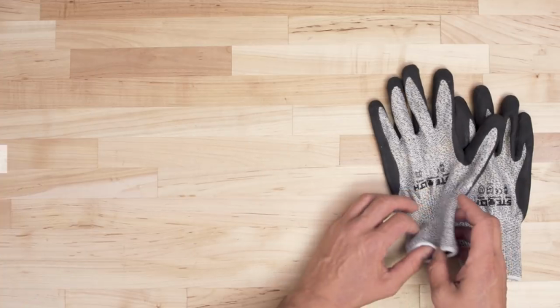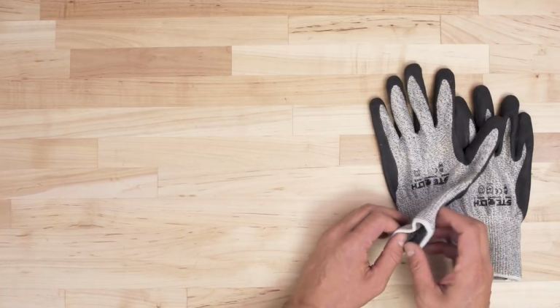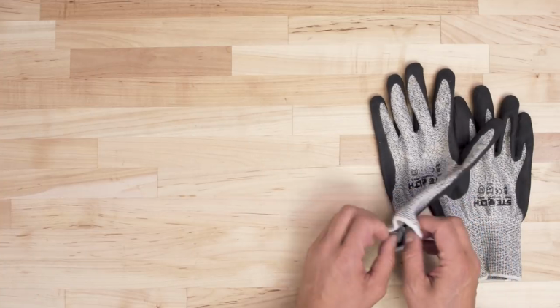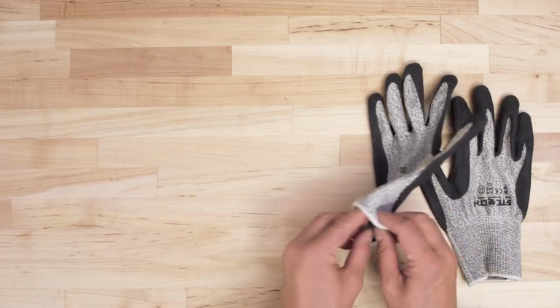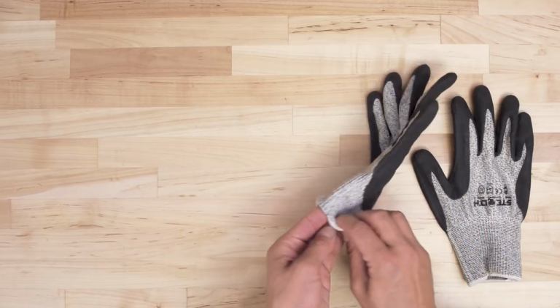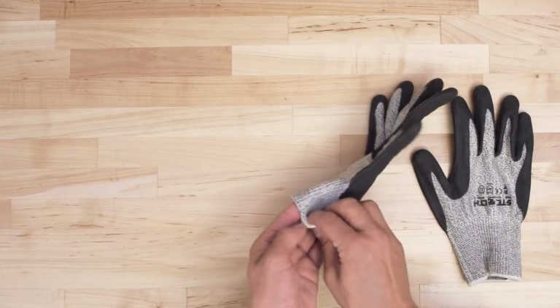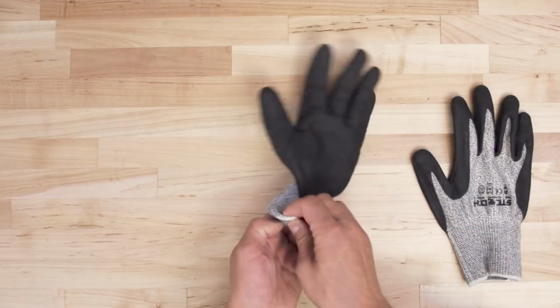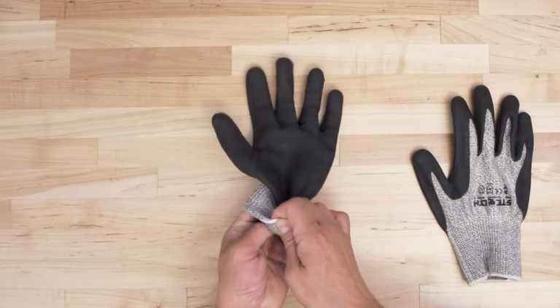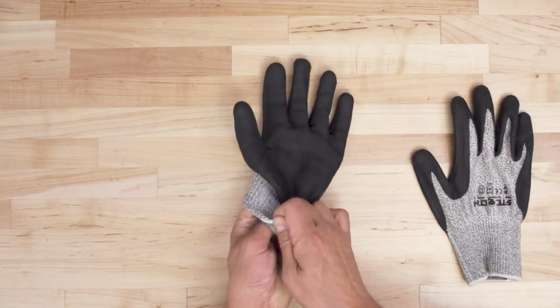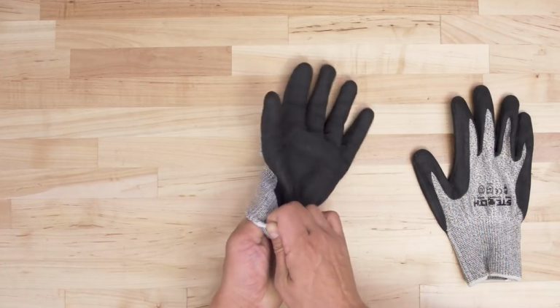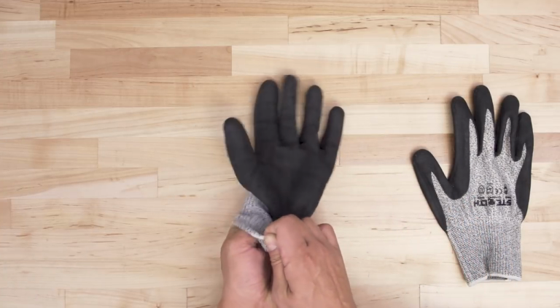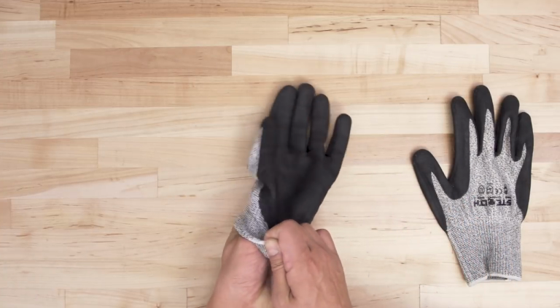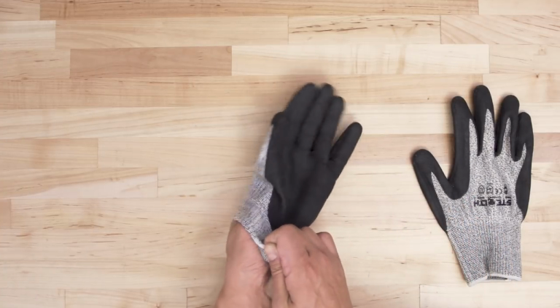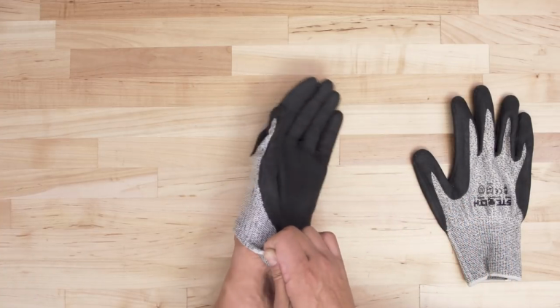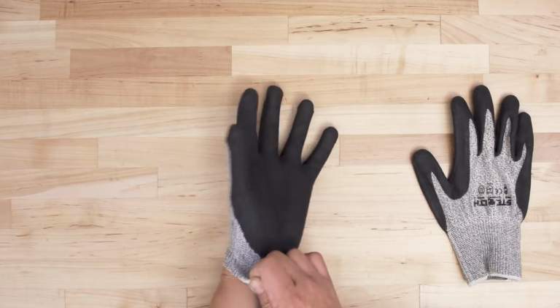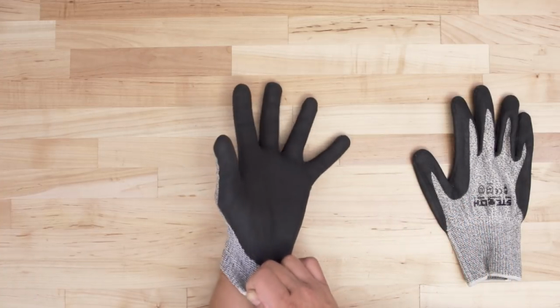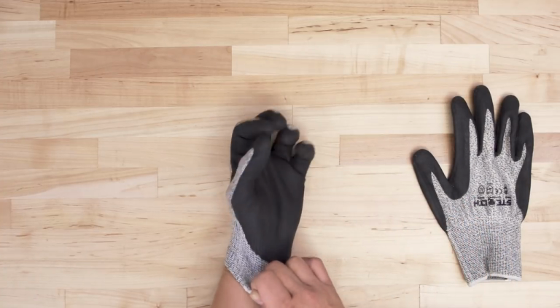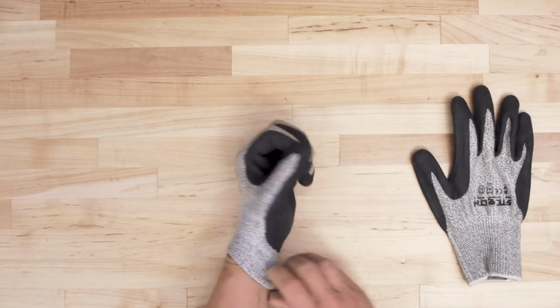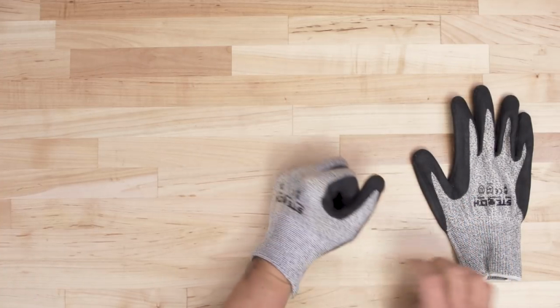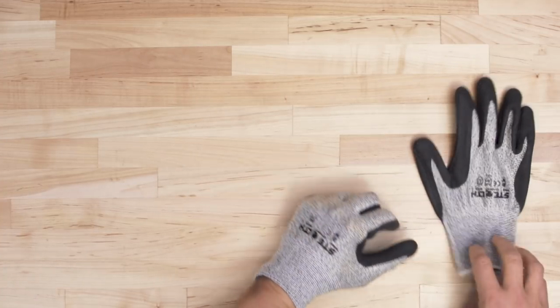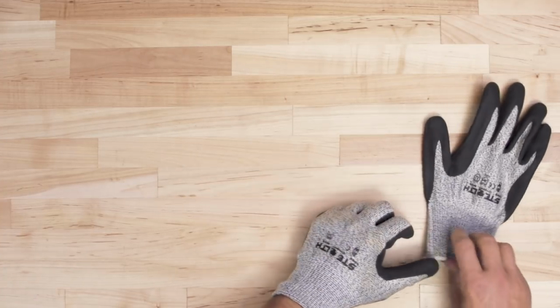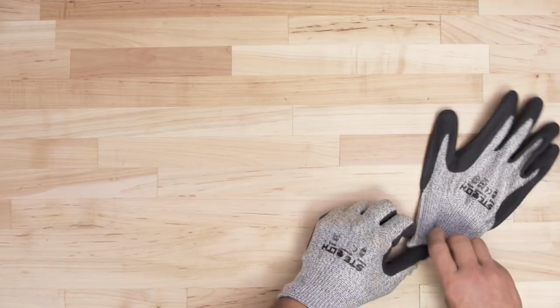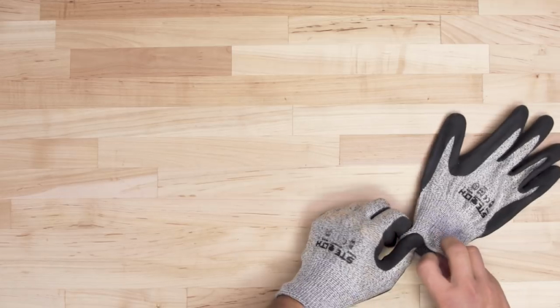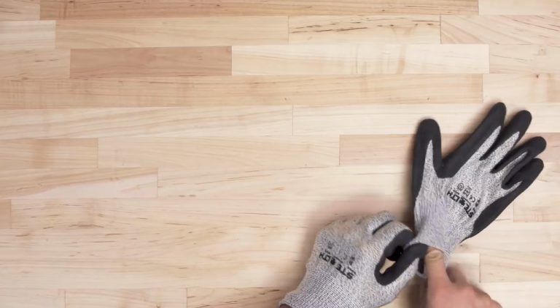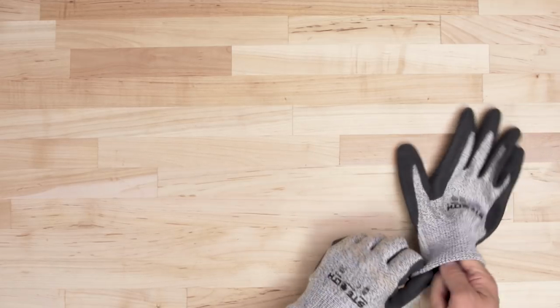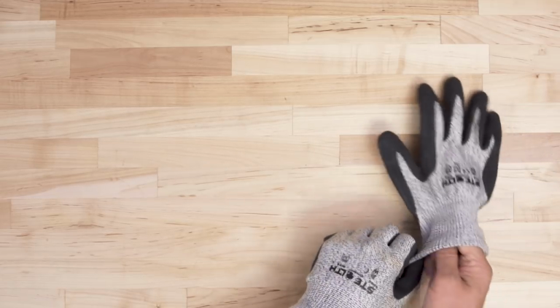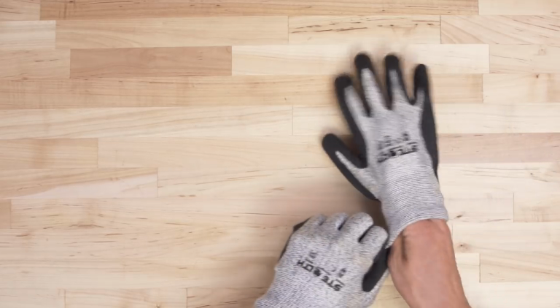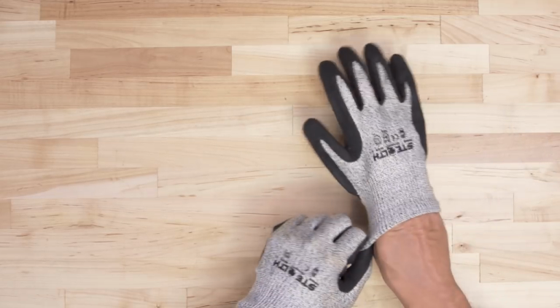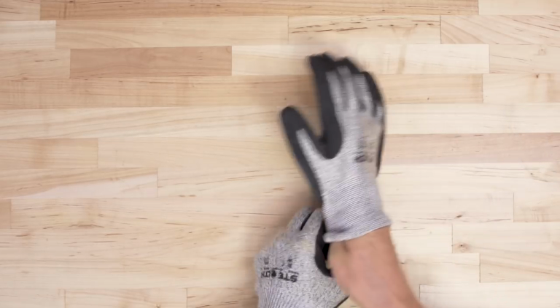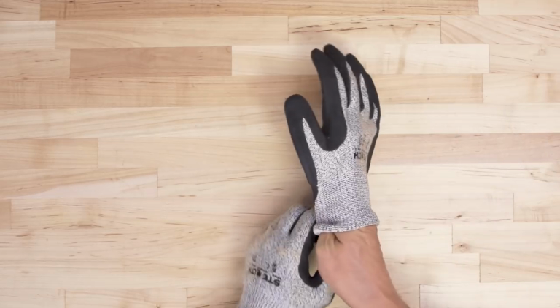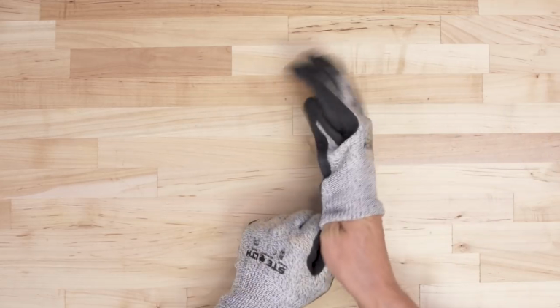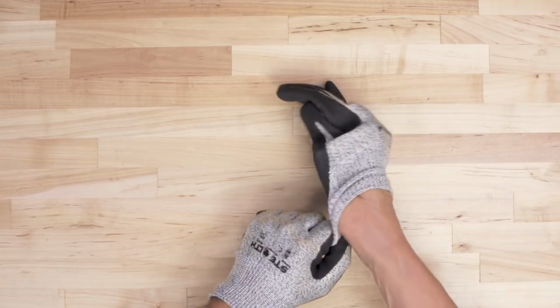When accessing the blower assembly, it's best to wear cut resistant gloves. Sheet metal can have sharp edges, so be careful.